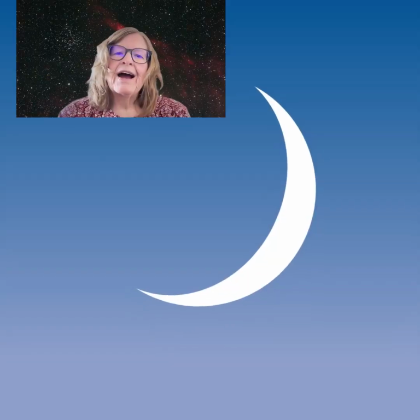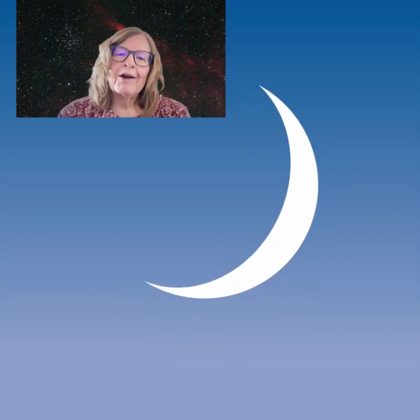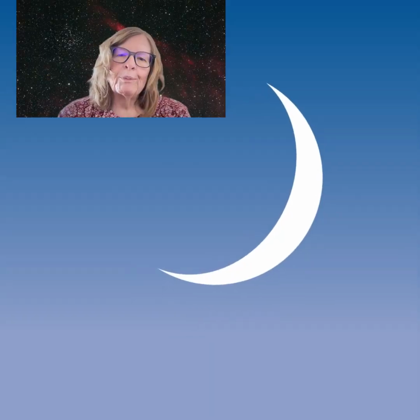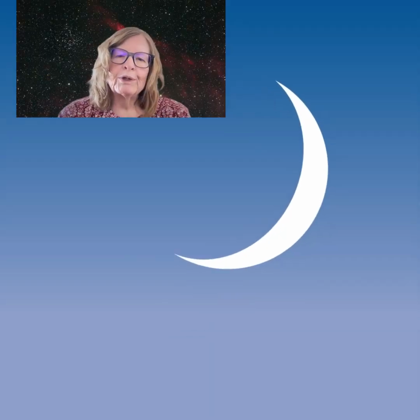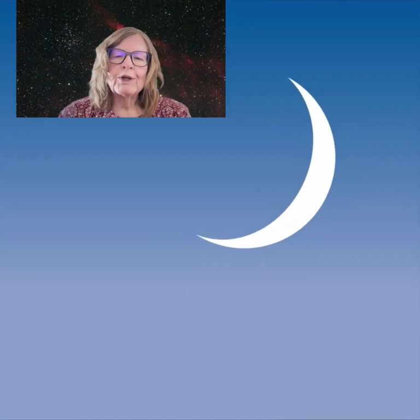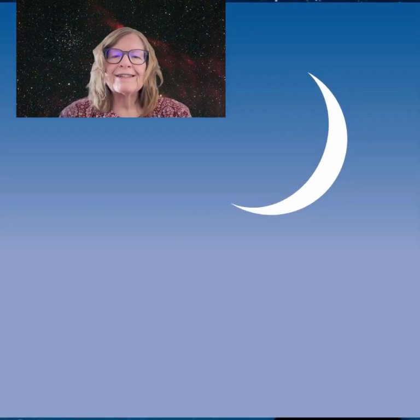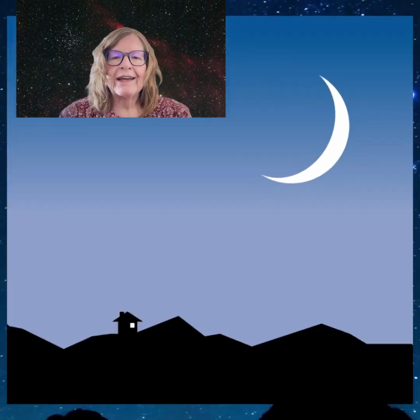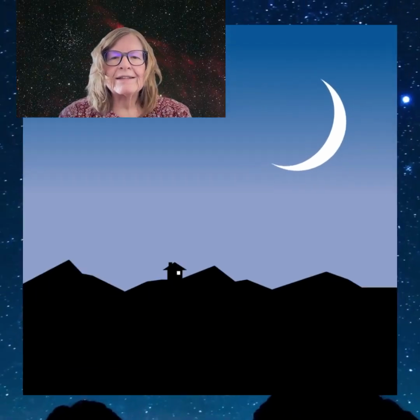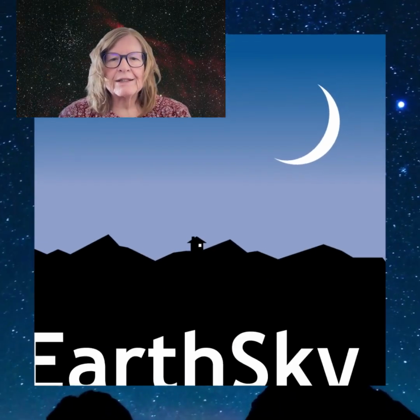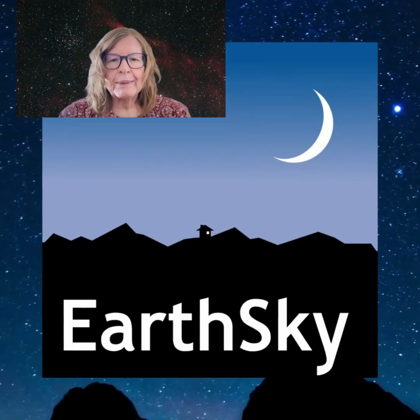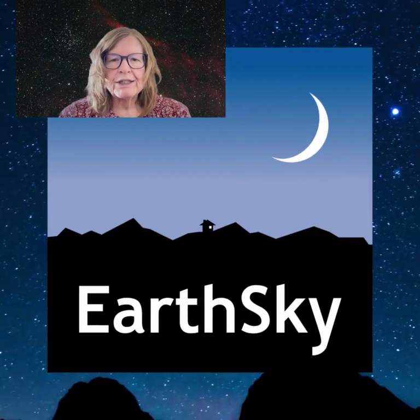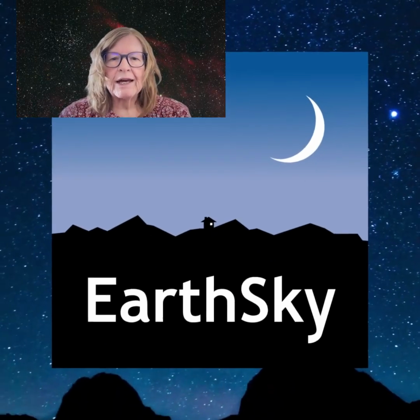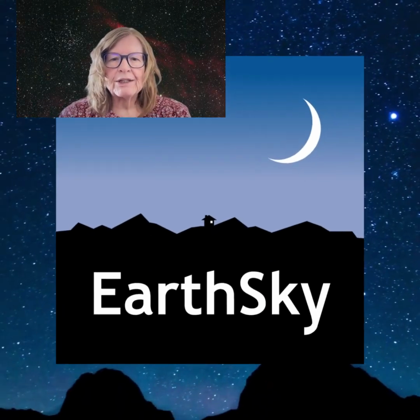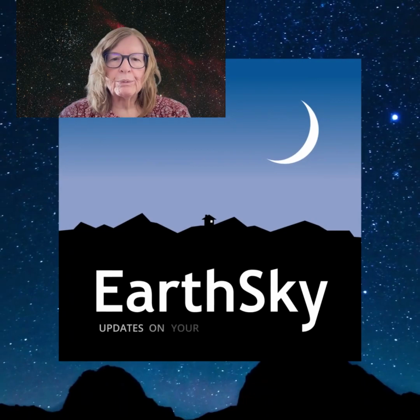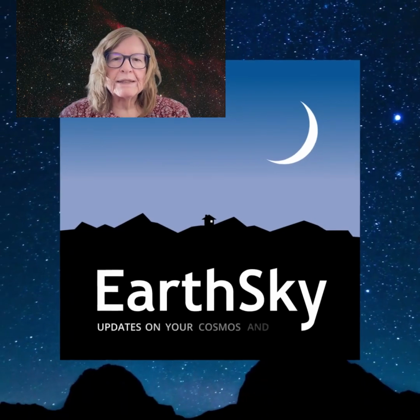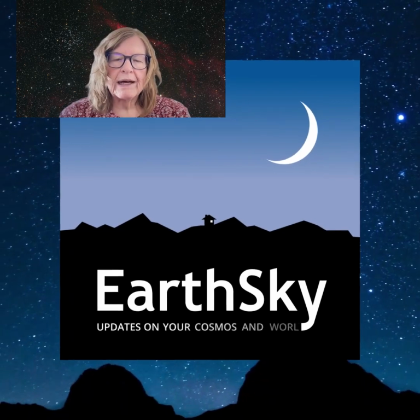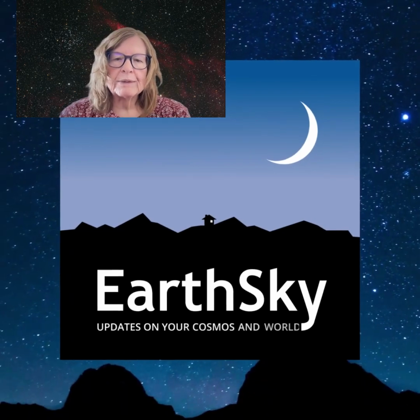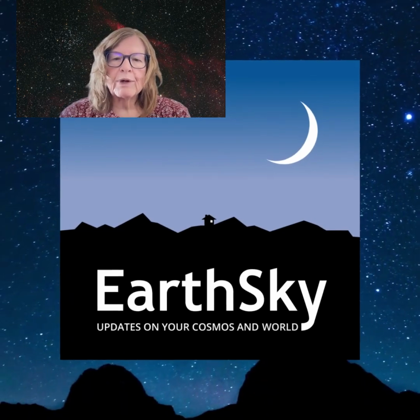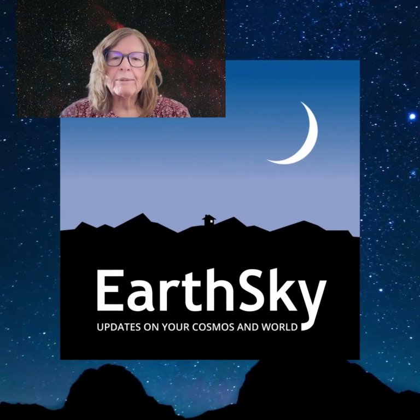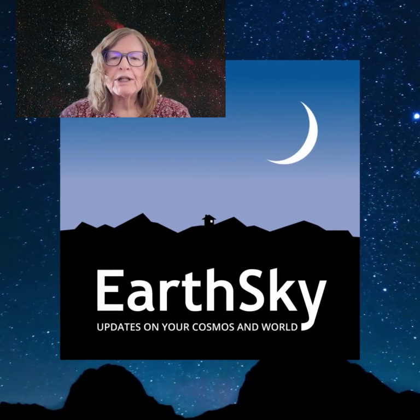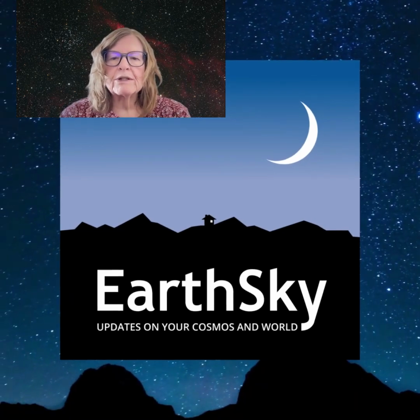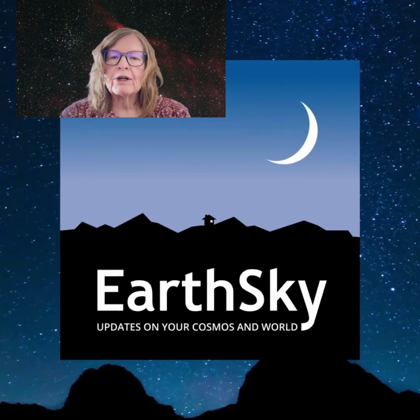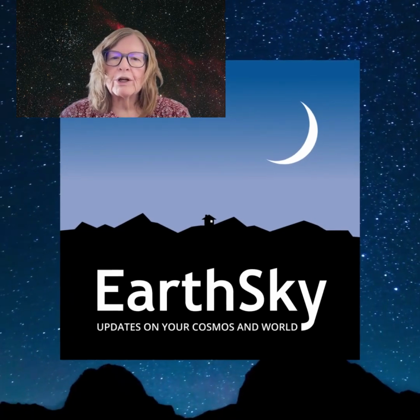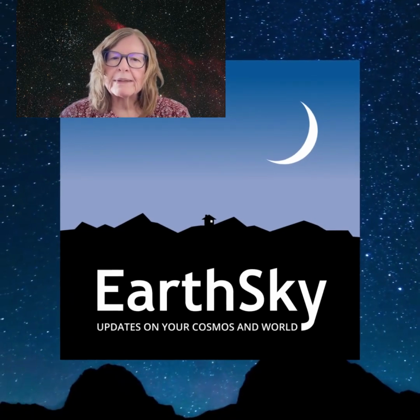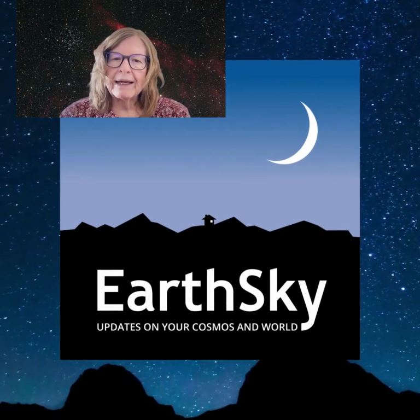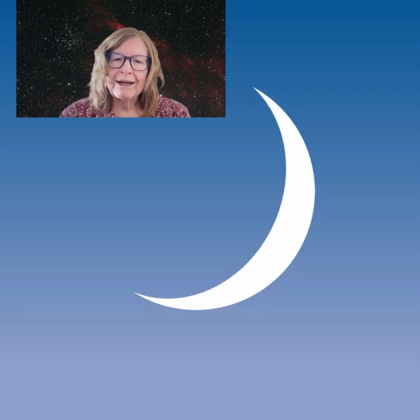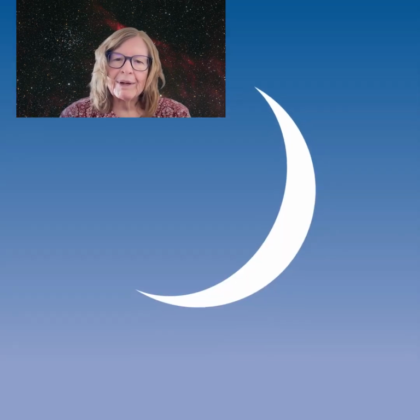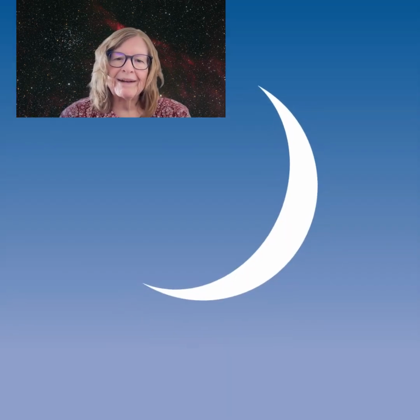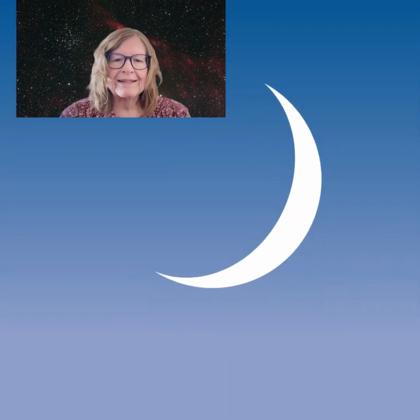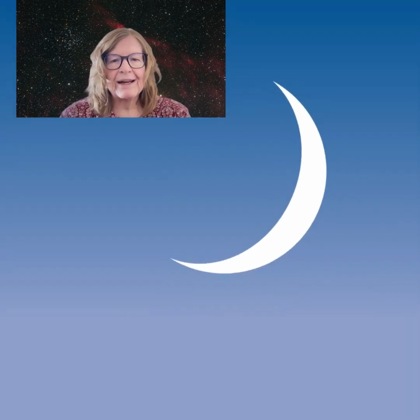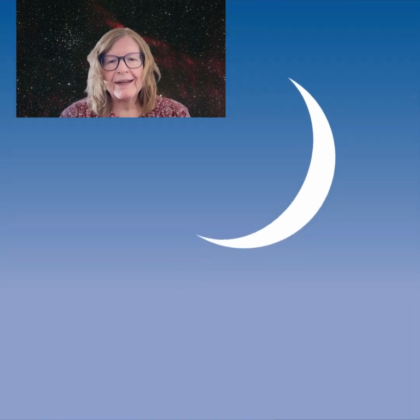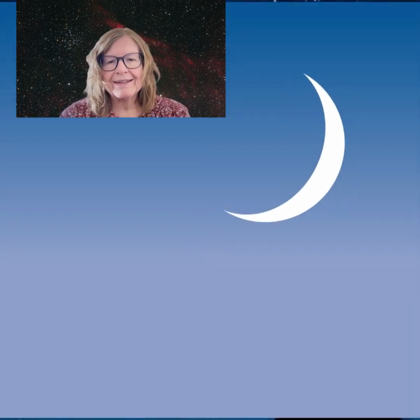I hope you enjoy stargazing as much as I do. Please like, subscribe, and share so you don't miss any upcoming Night Sky events.